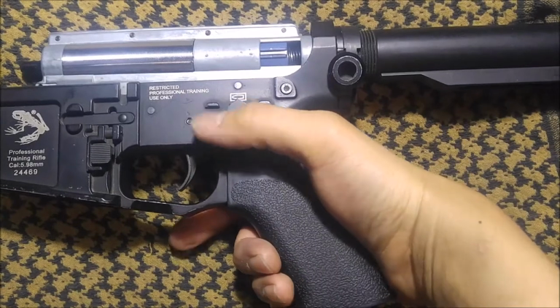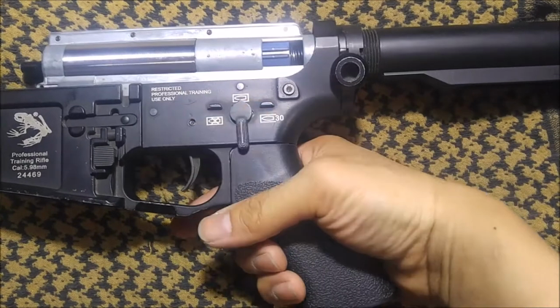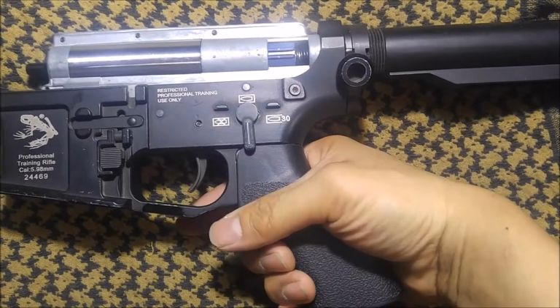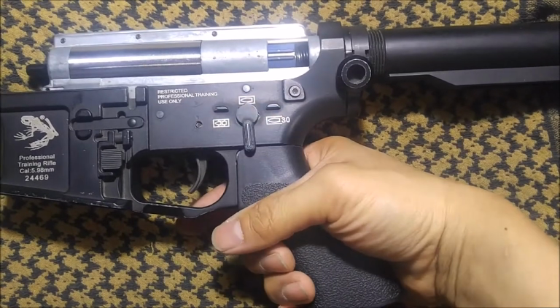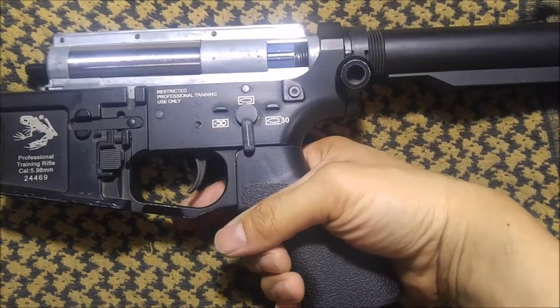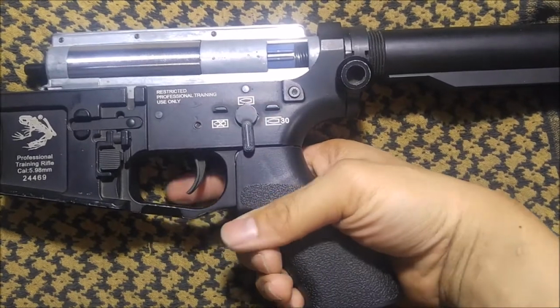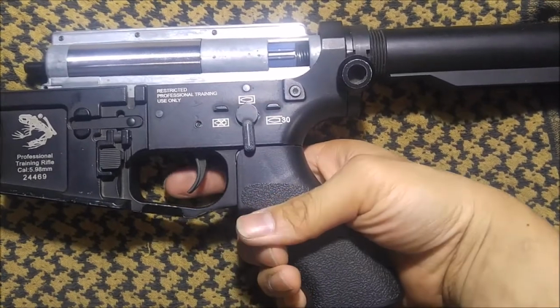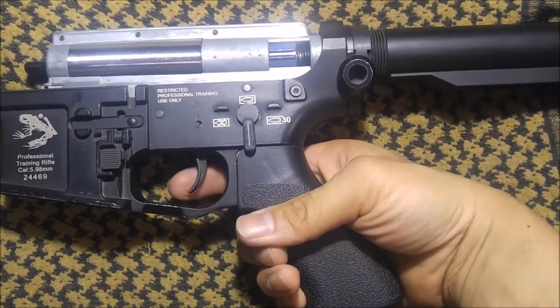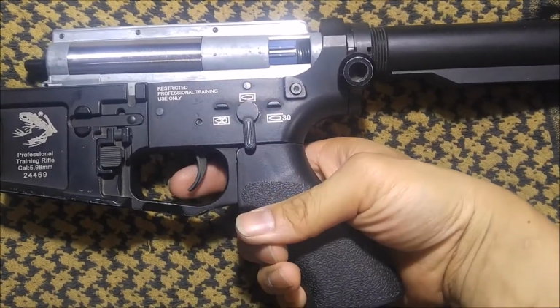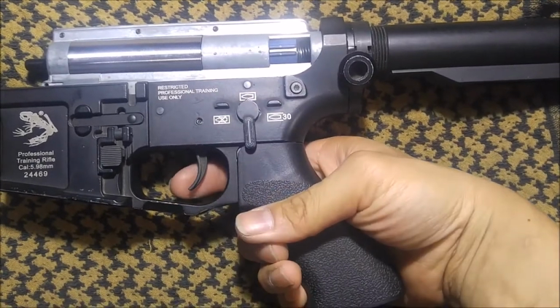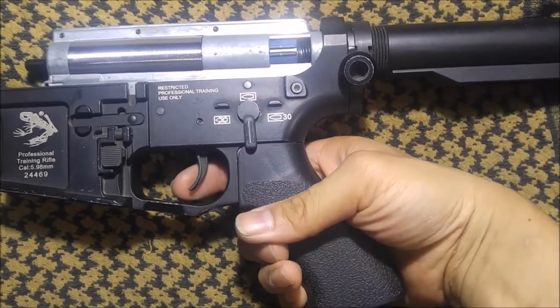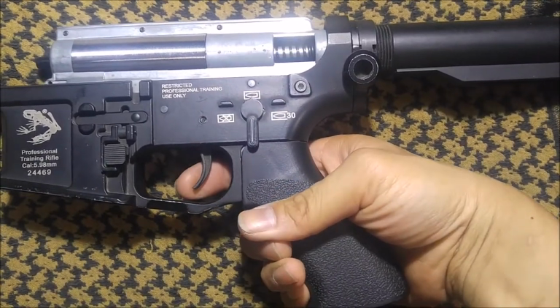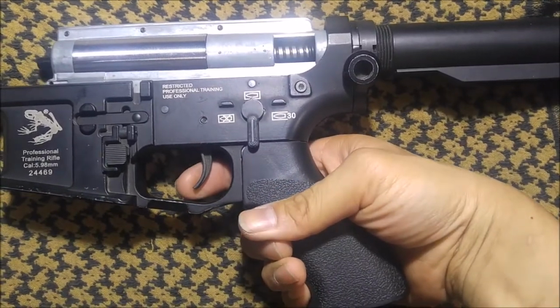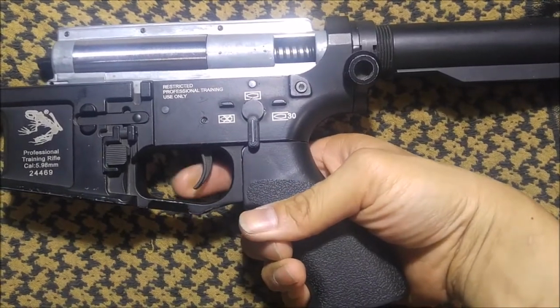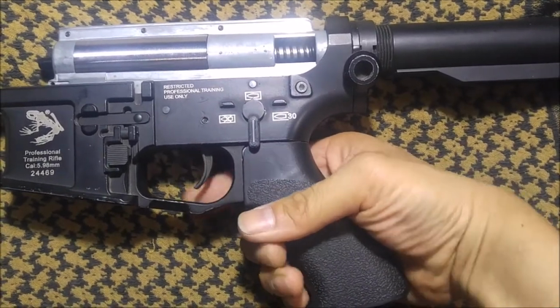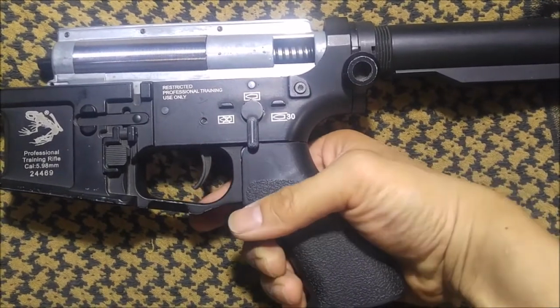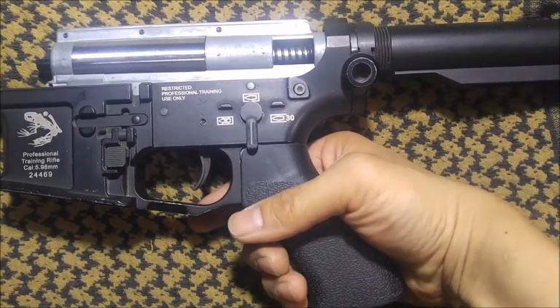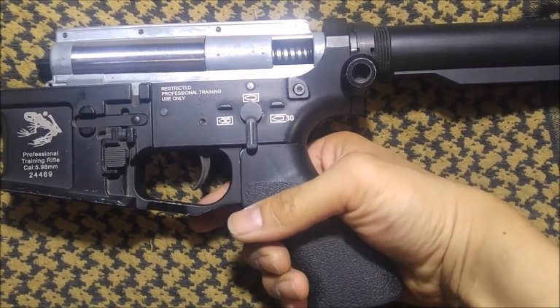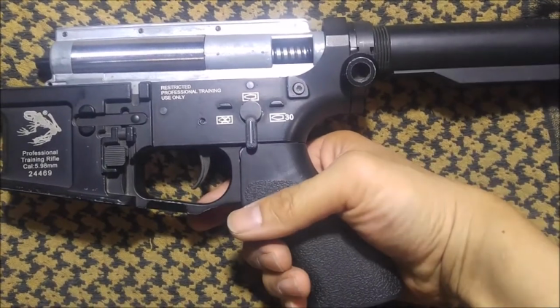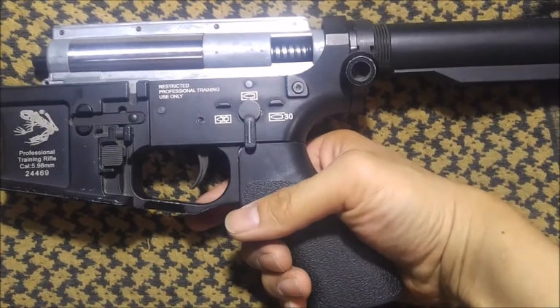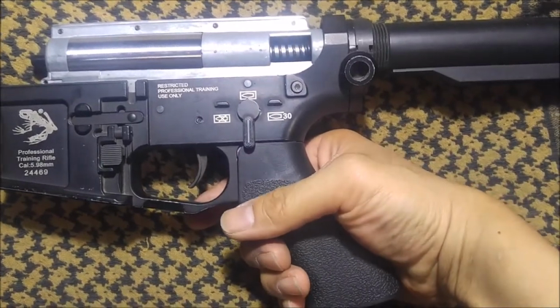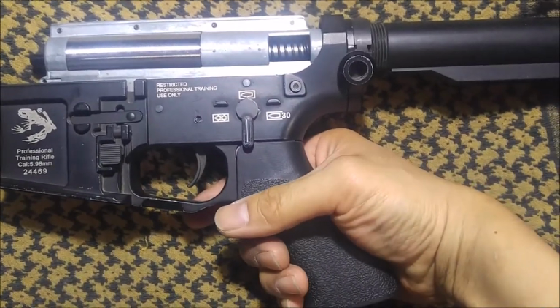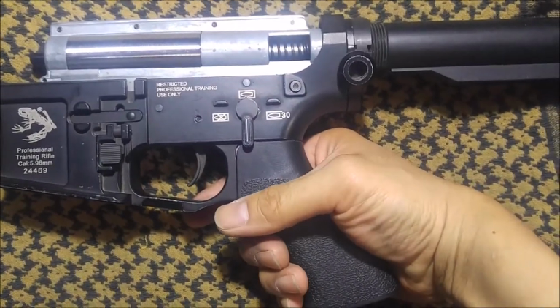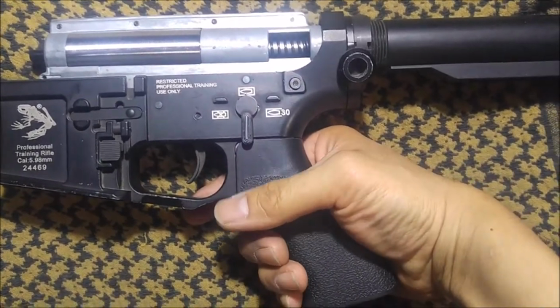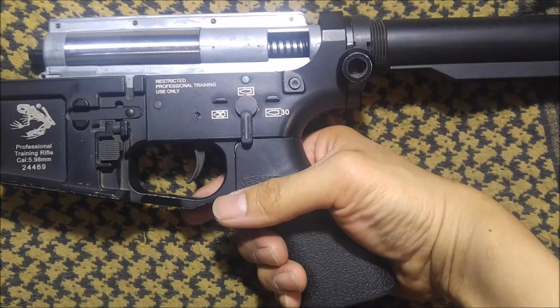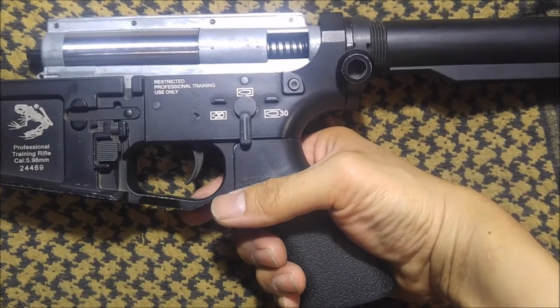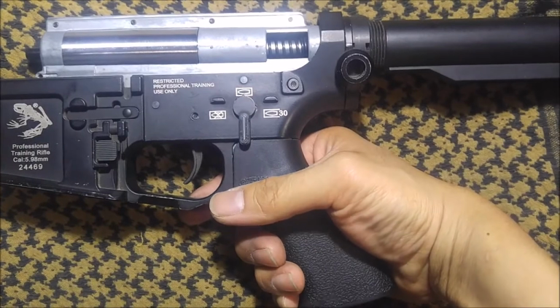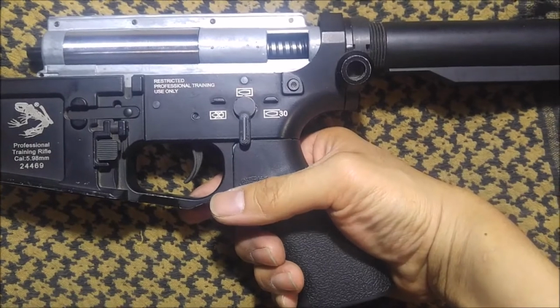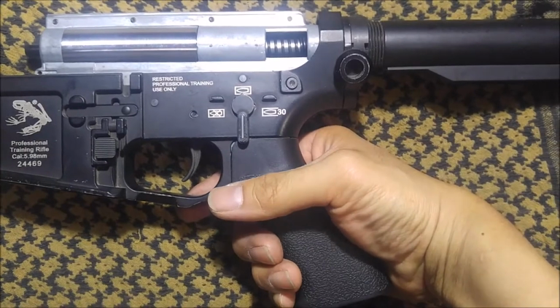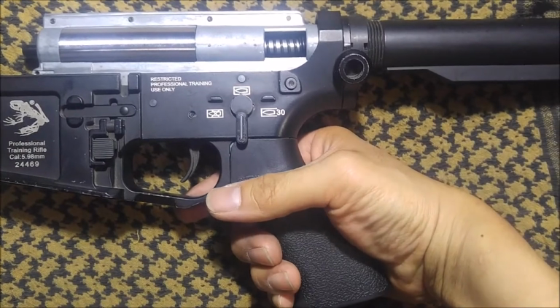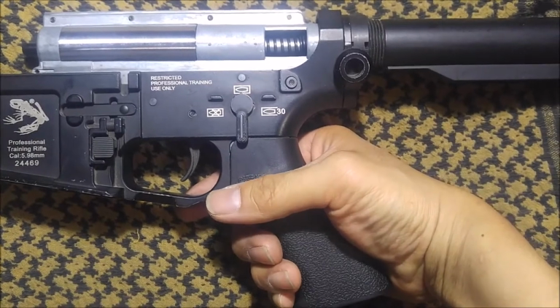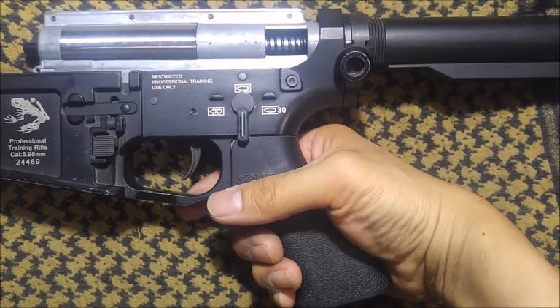Put it to semi, pull the trigger, and your piston is now in its forward position.